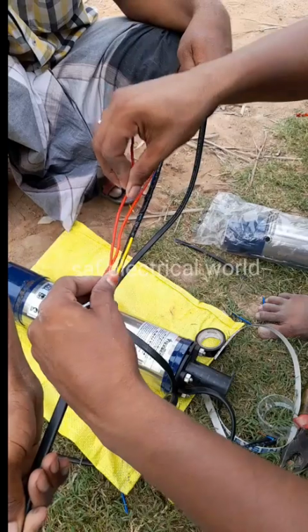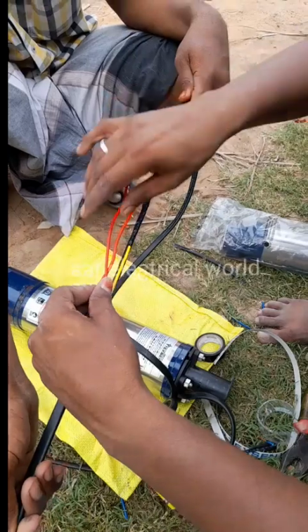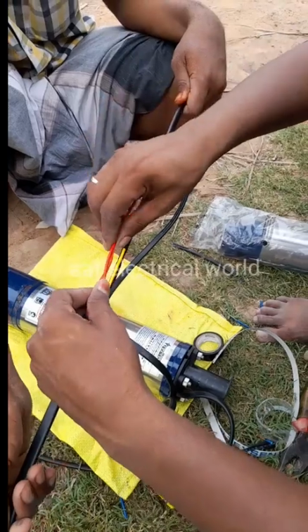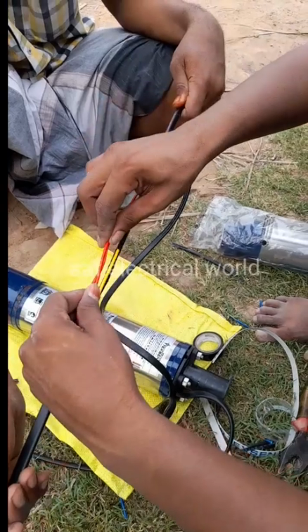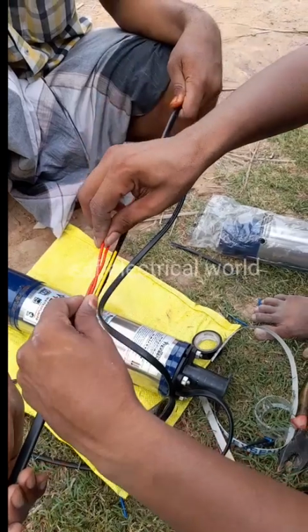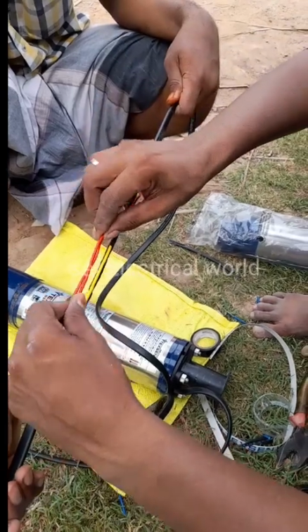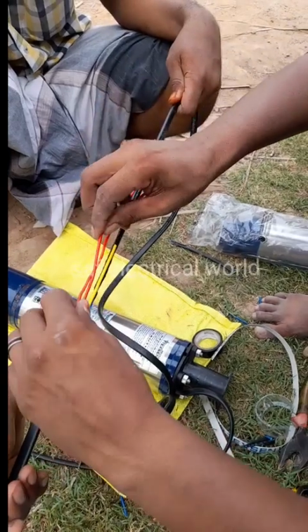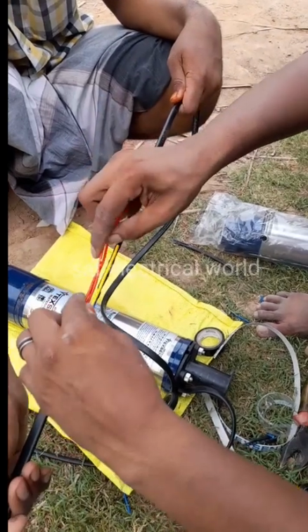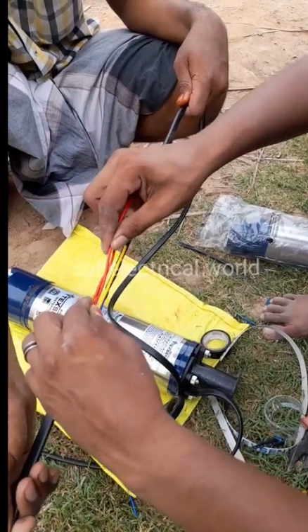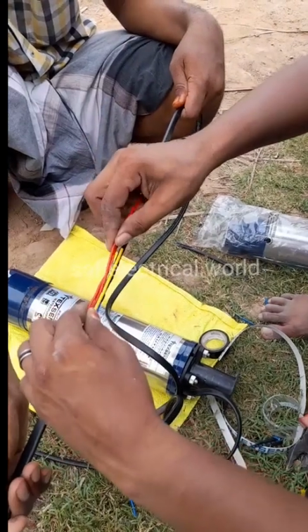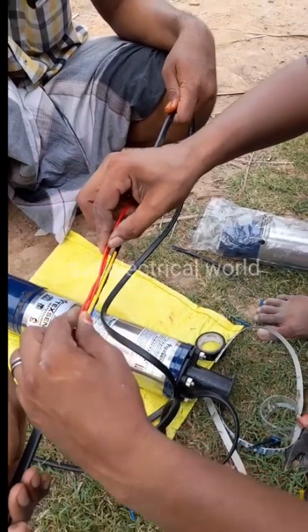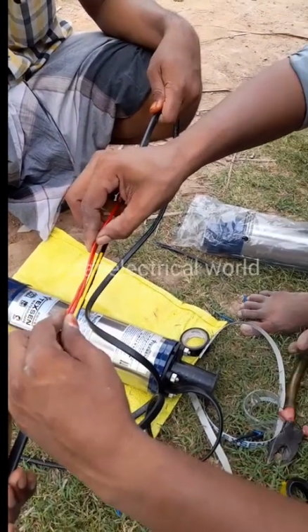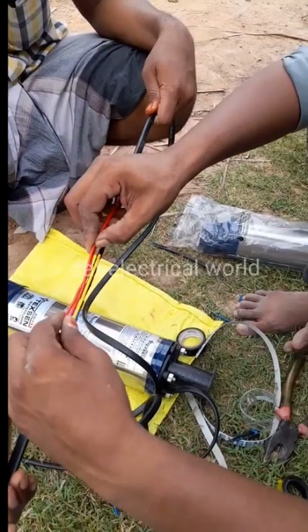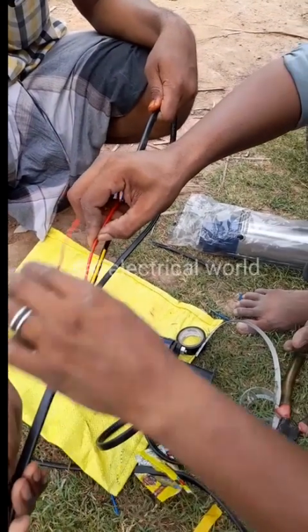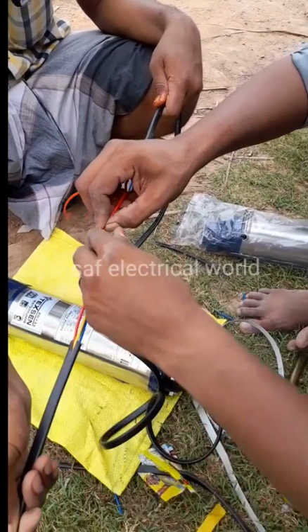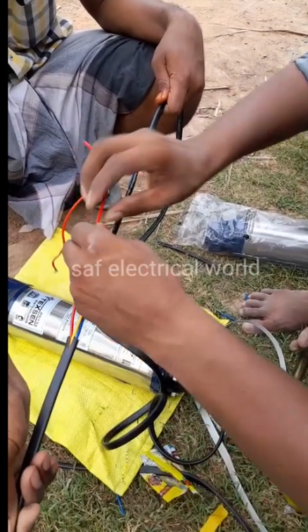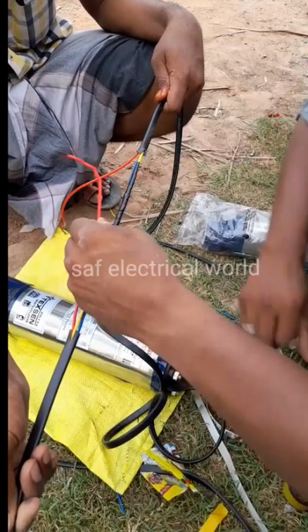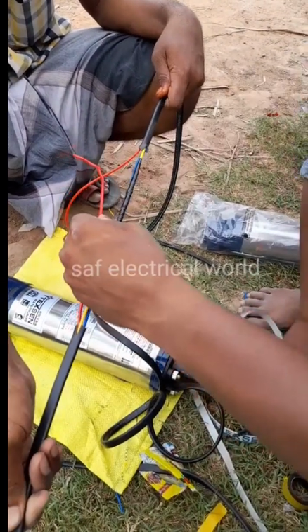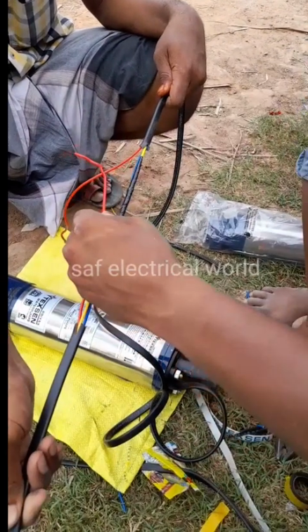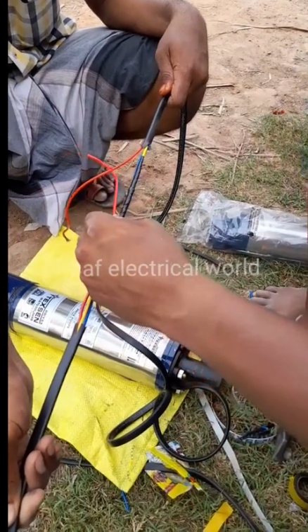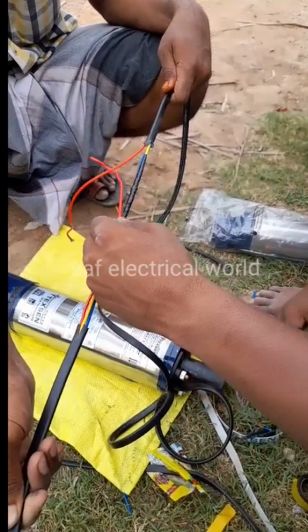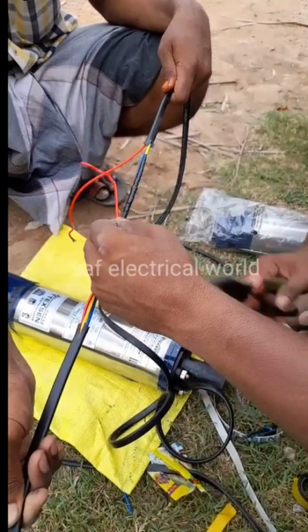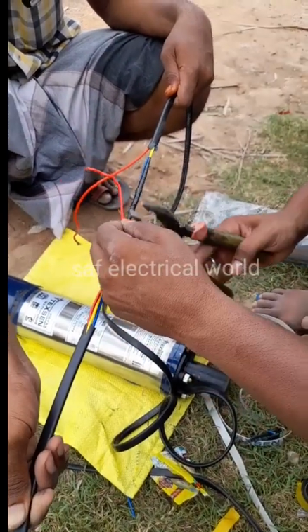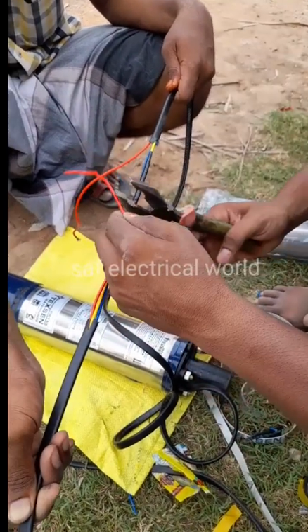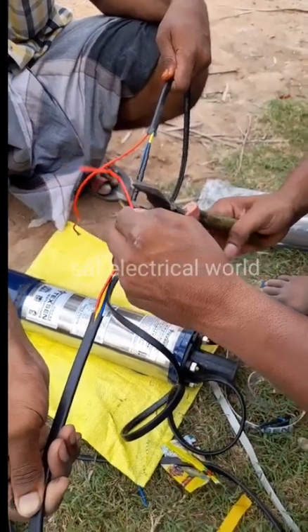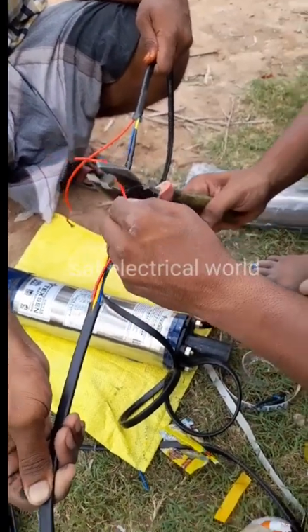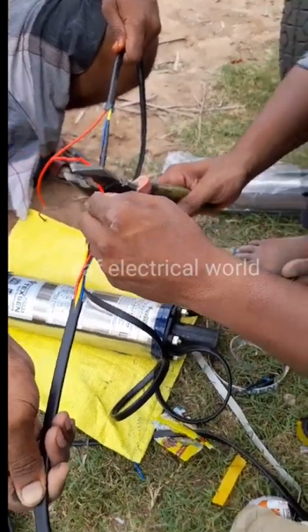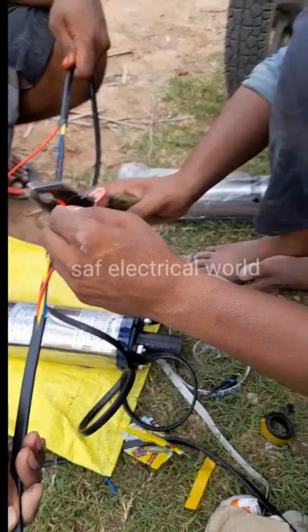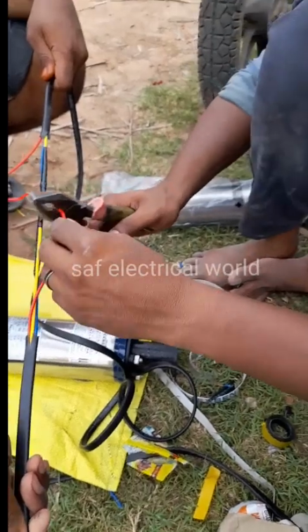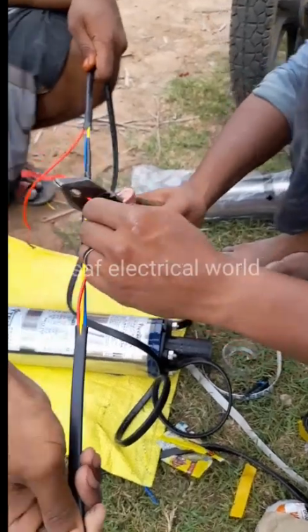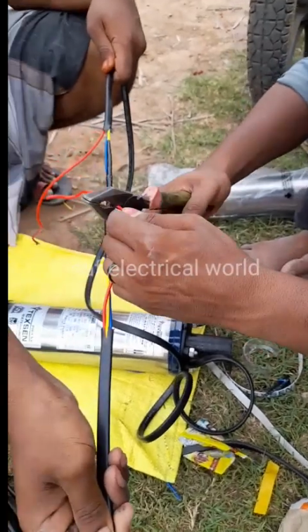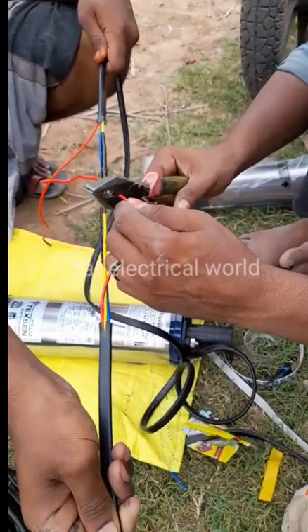Hi Friends! Let's talk about the Submersible Motor. We will talk about how the jointing is fitting.